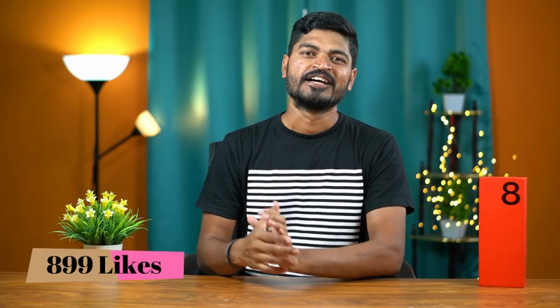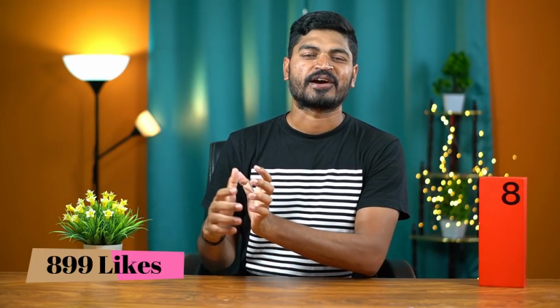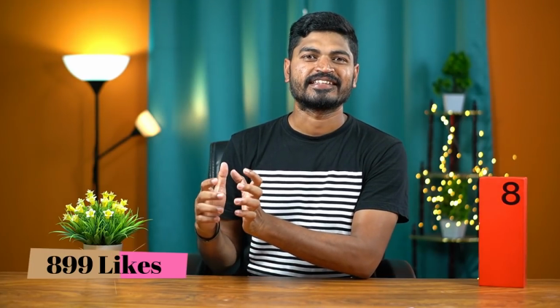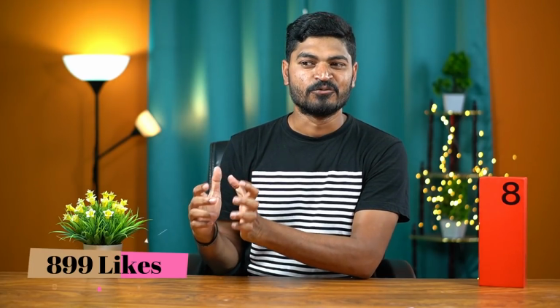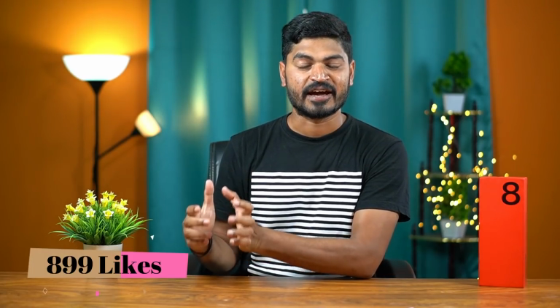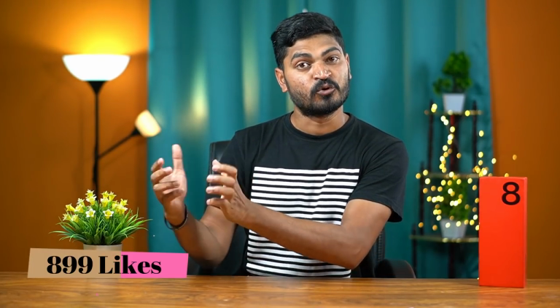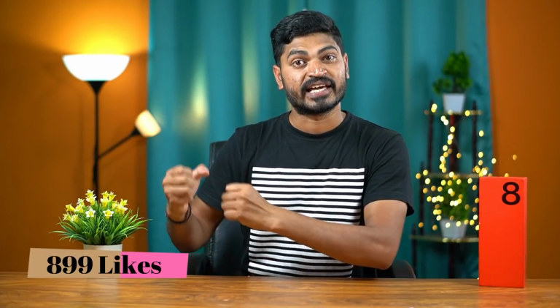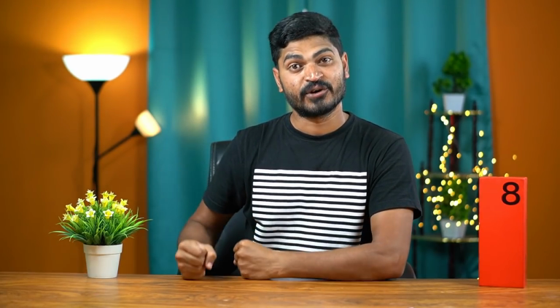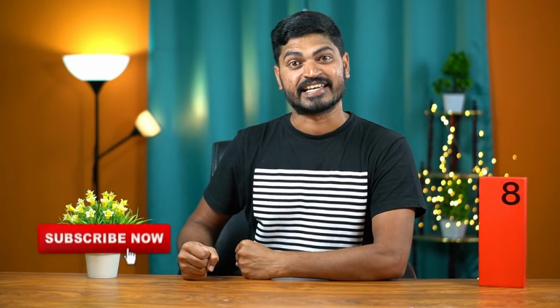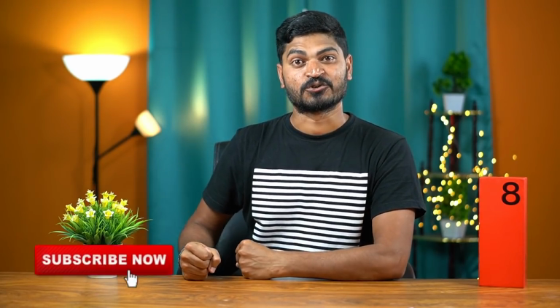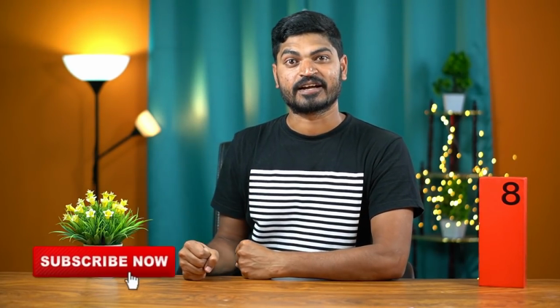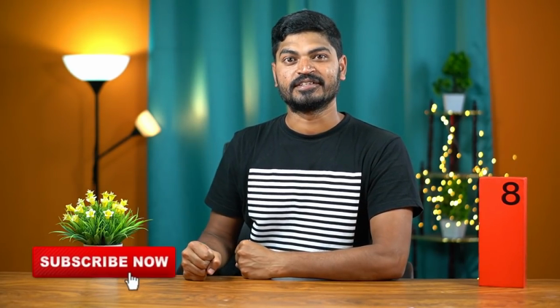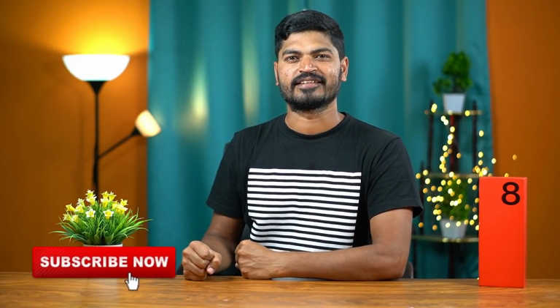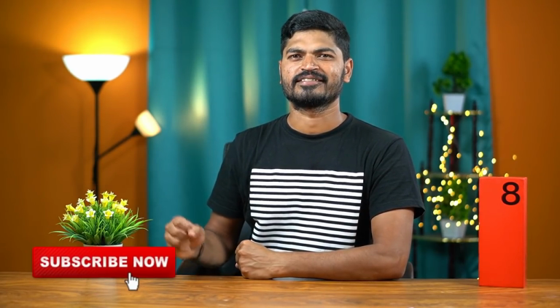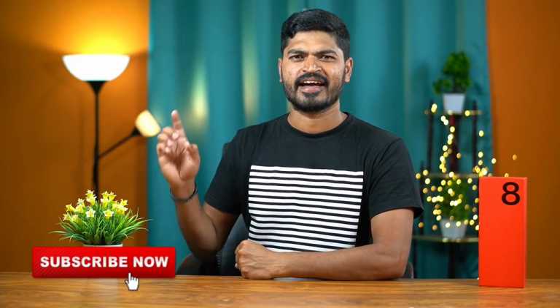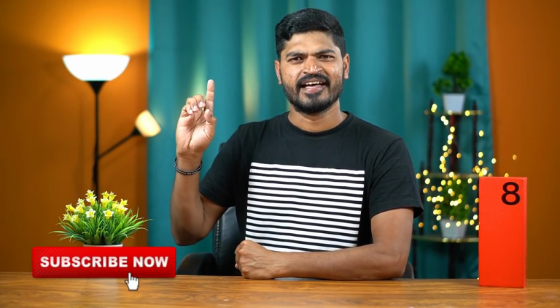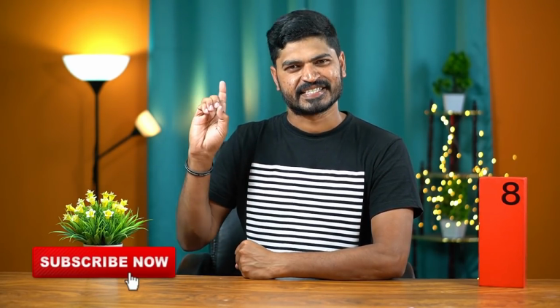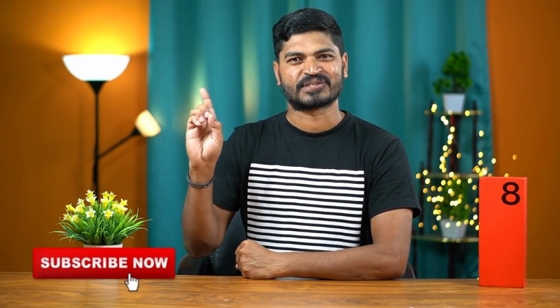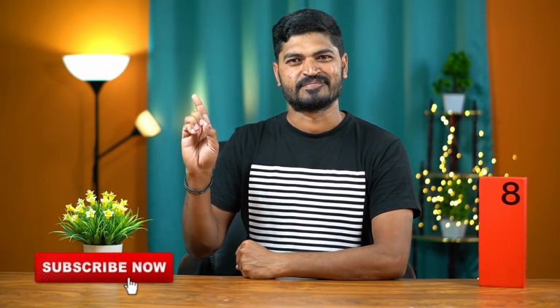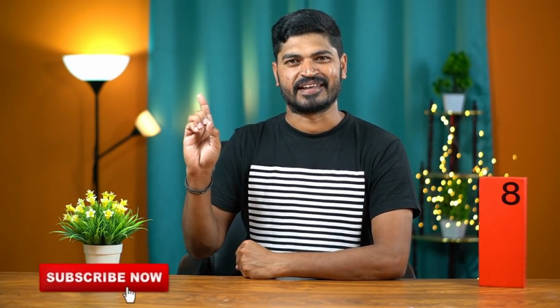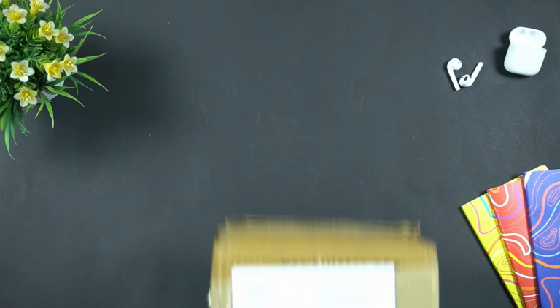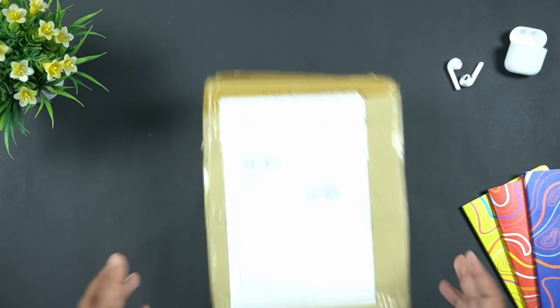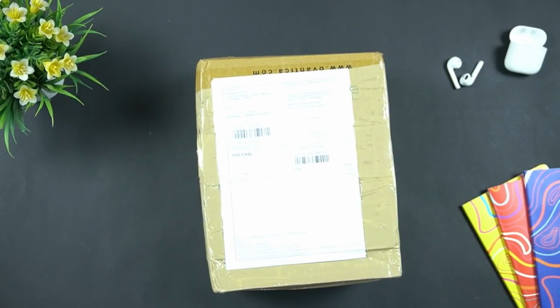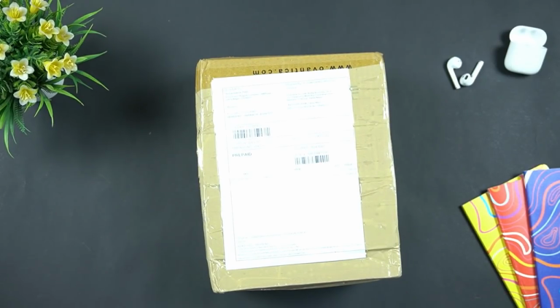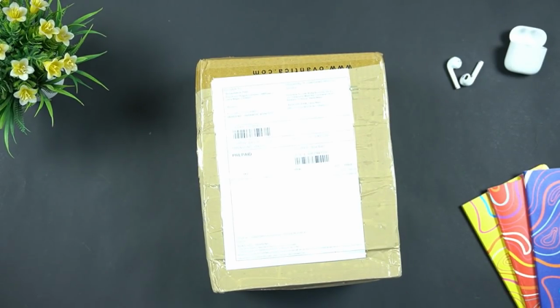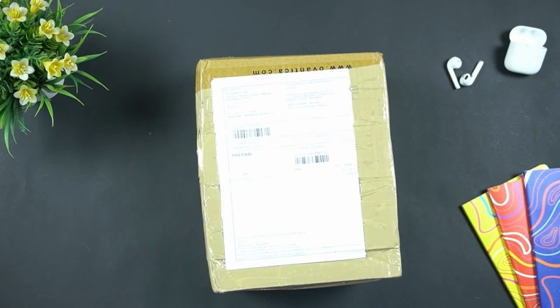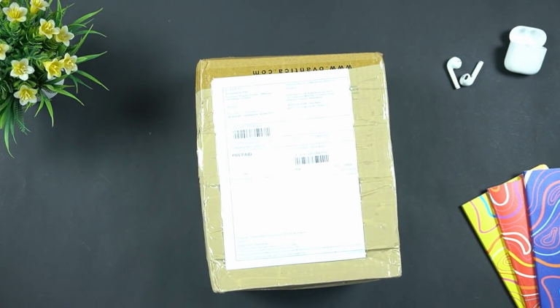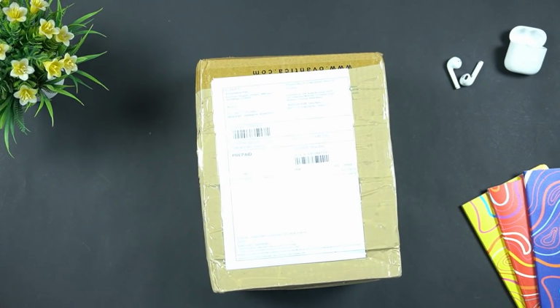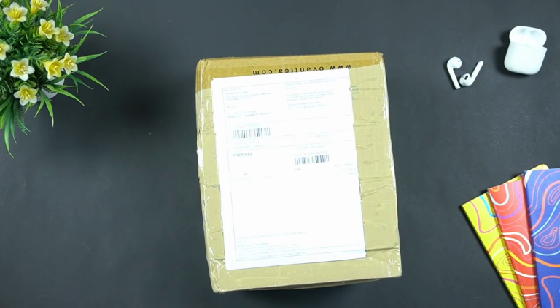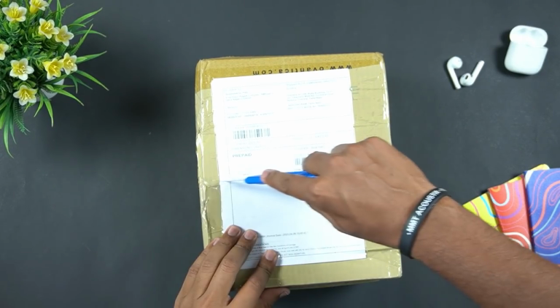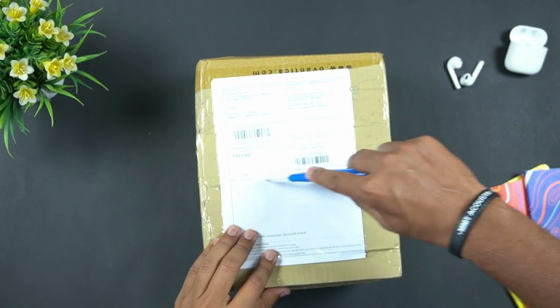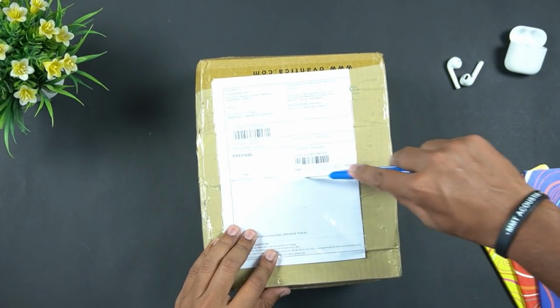If you like this video, please subscribe. First of all, we are using the OnePlus 8 Pro.